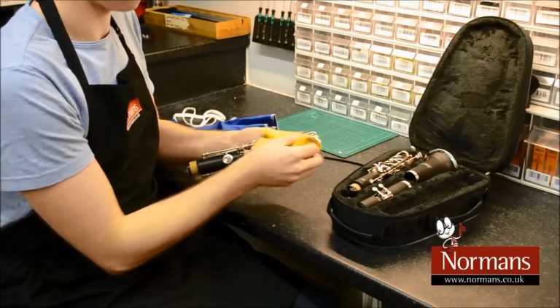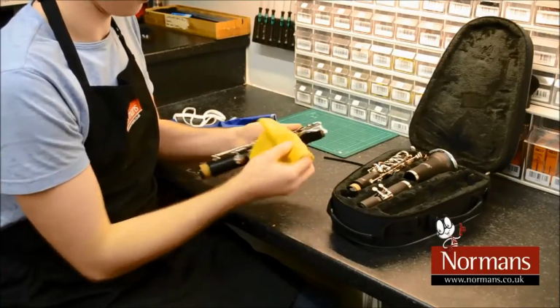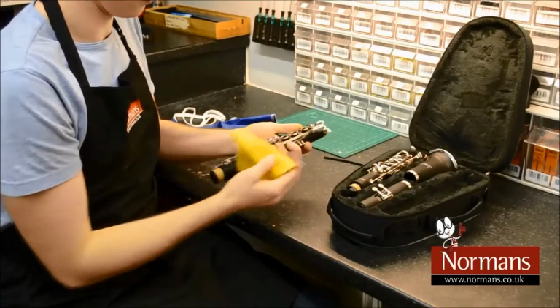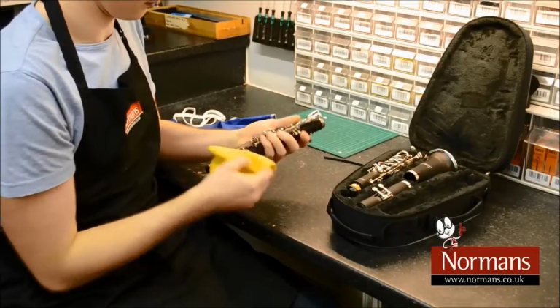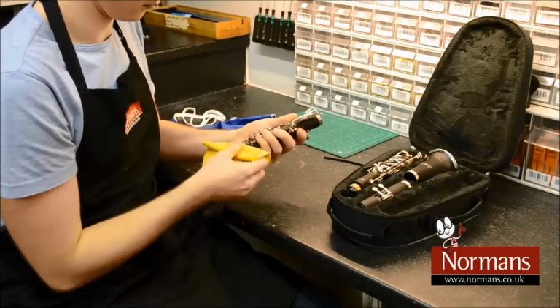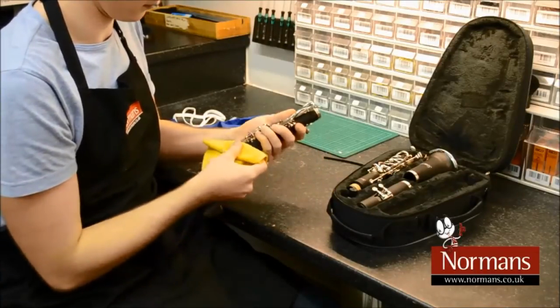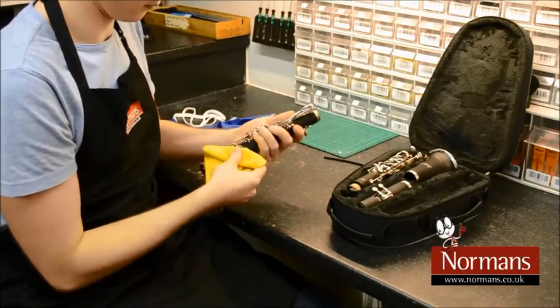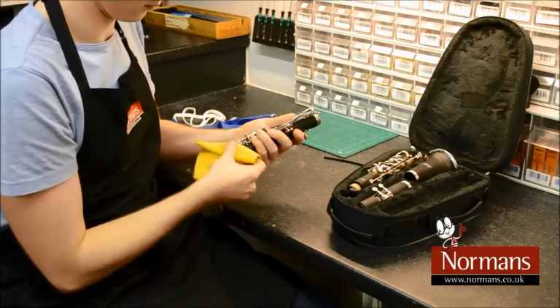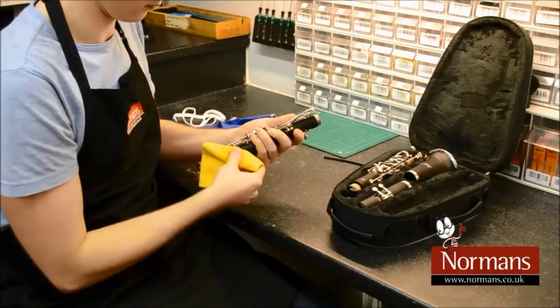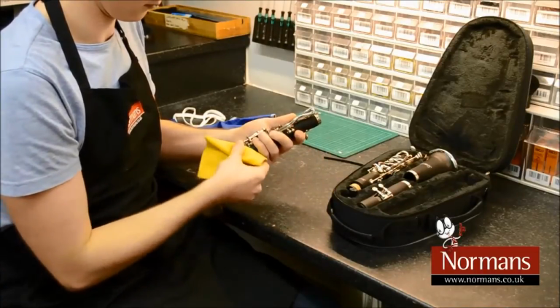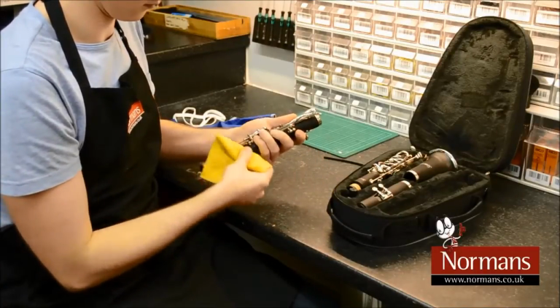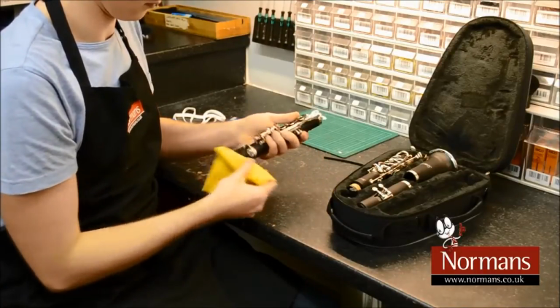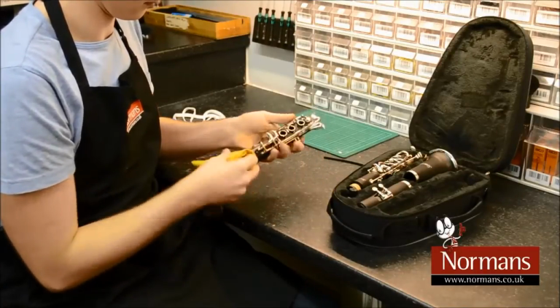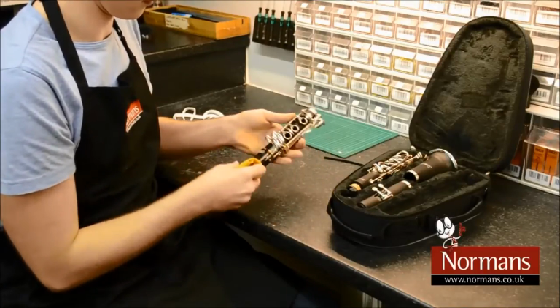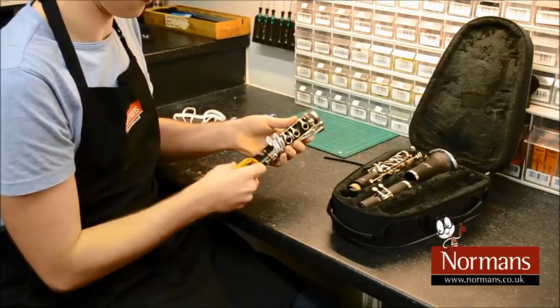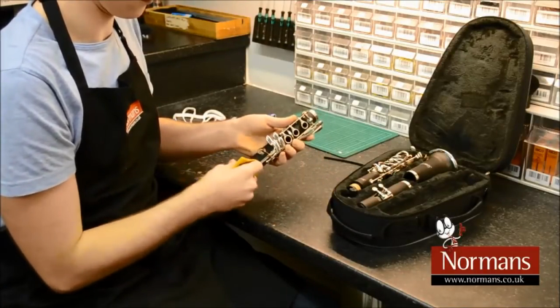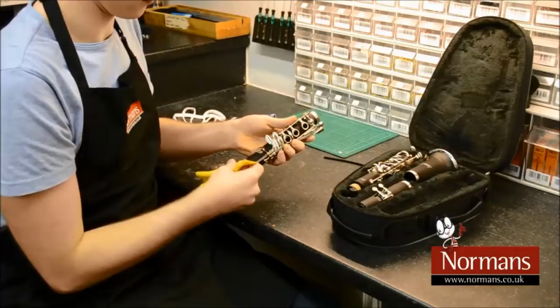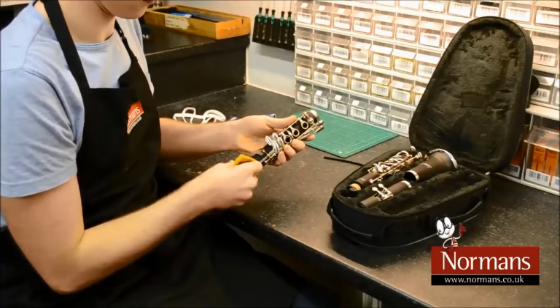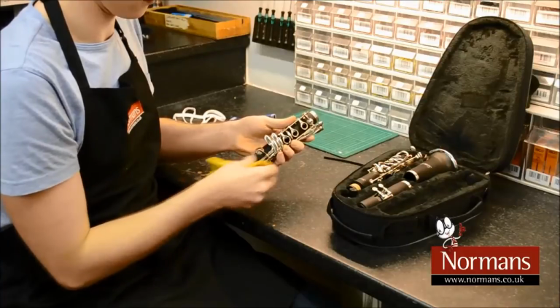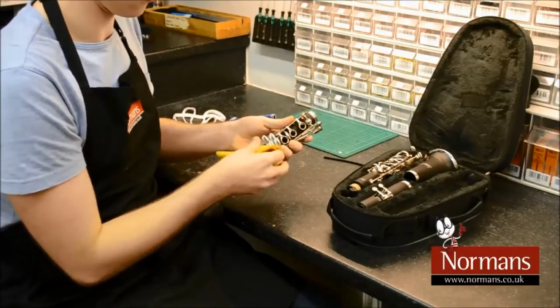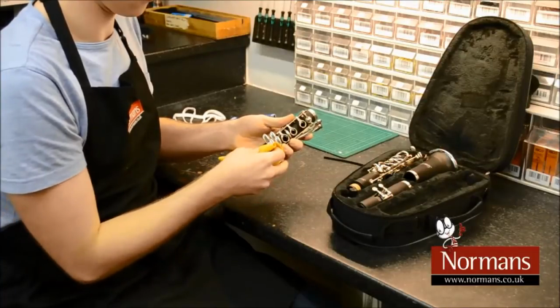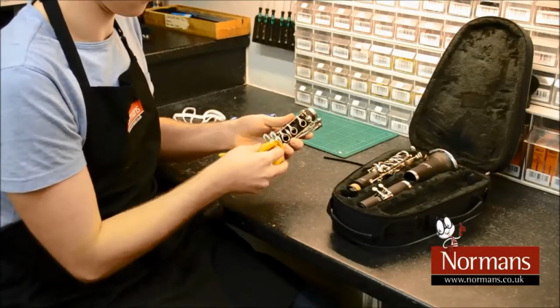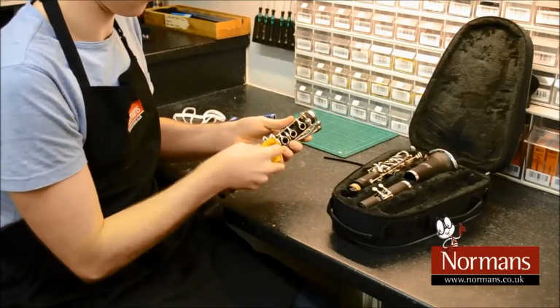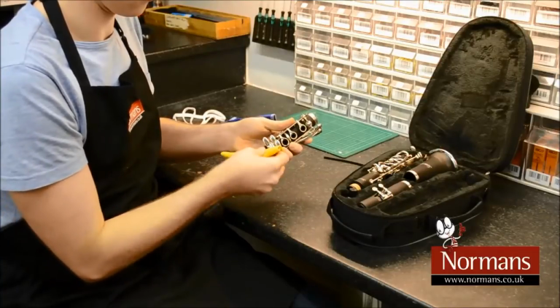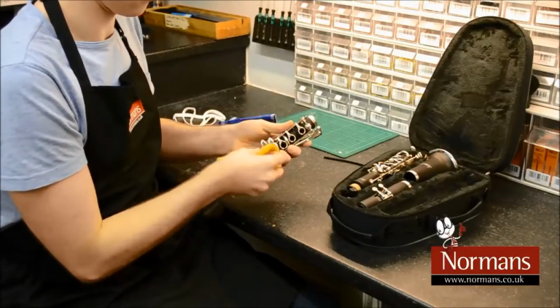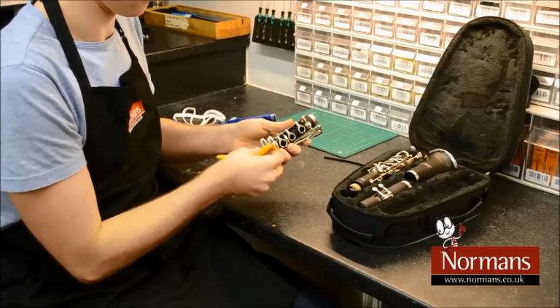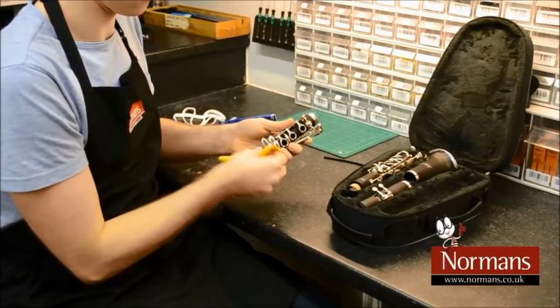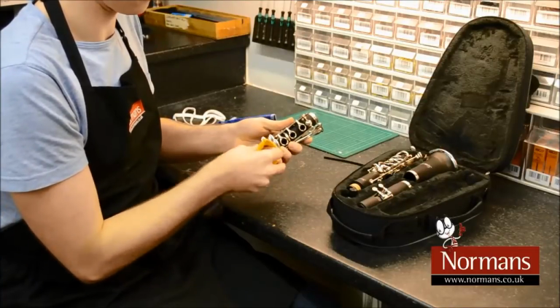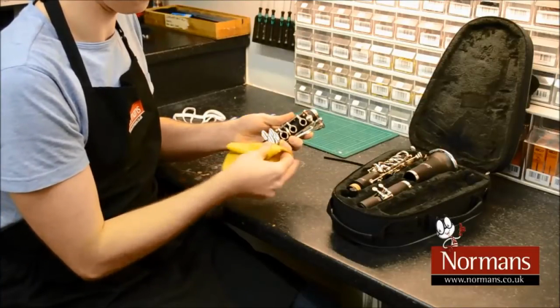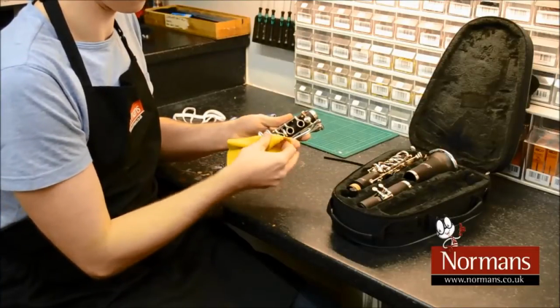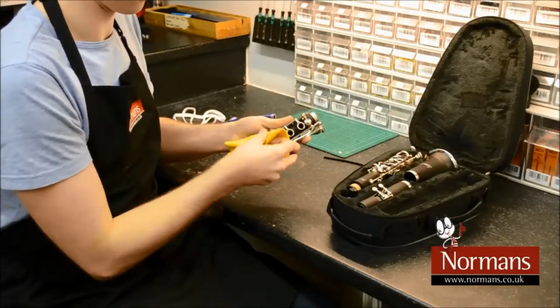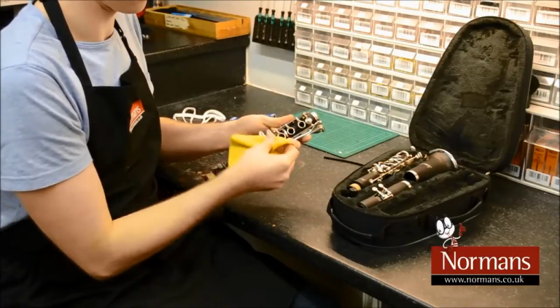Then take the polishing cloth and wipe the keys. This will prevent the keys from tarnishing.